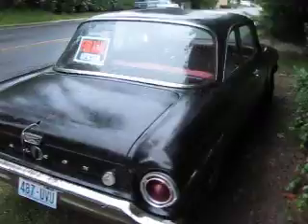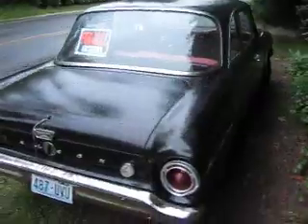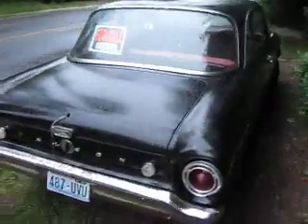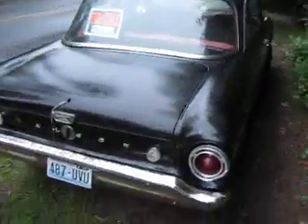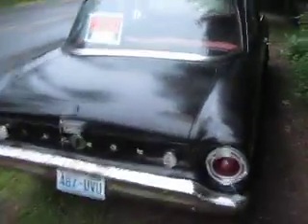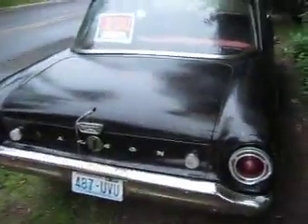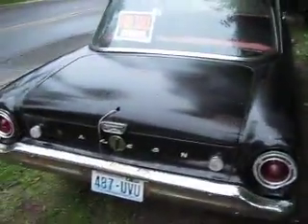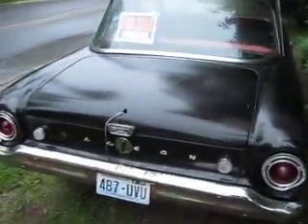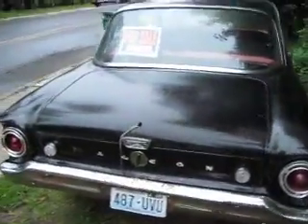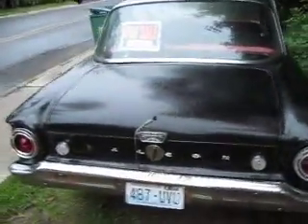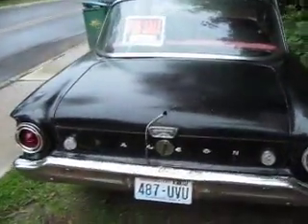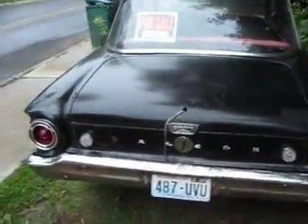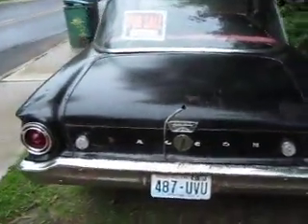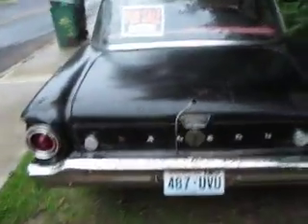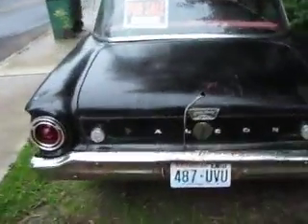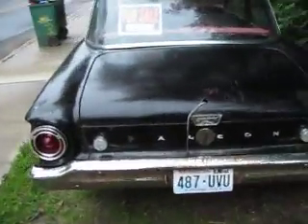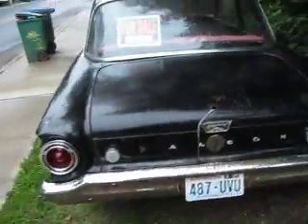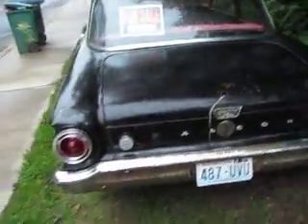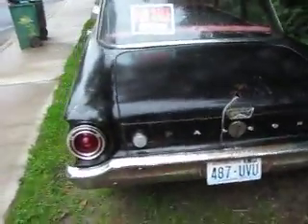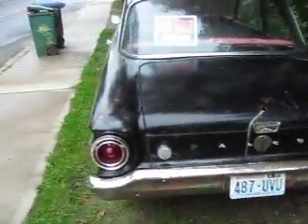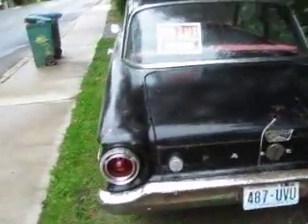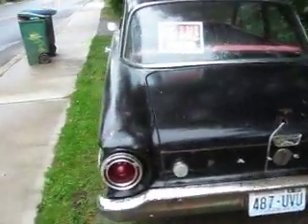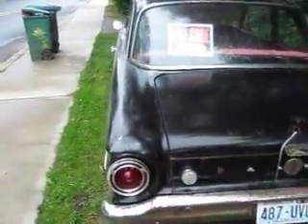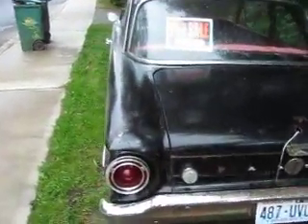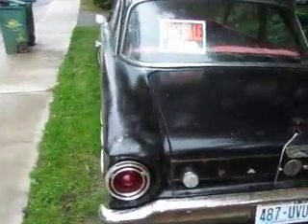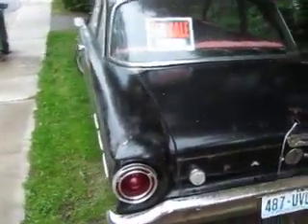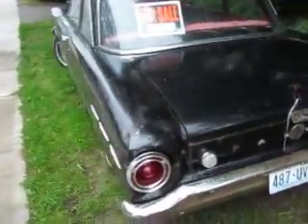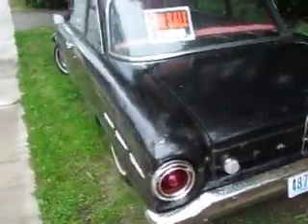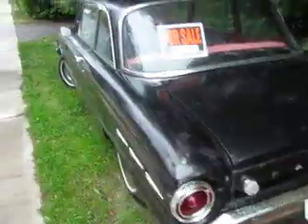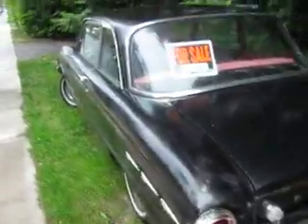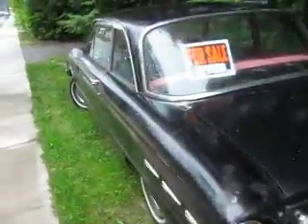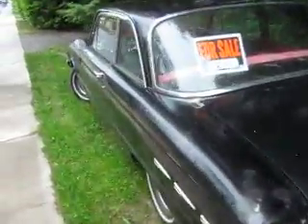Got a new gas tank for it. It's not installed, but that'll come with it.